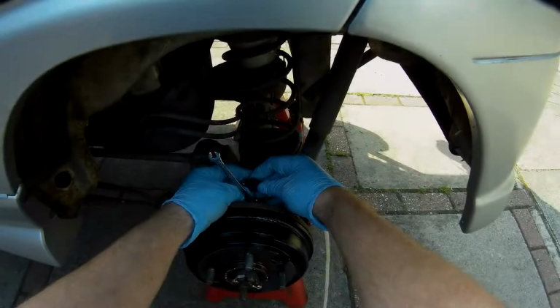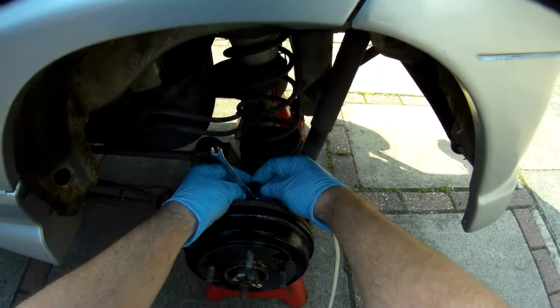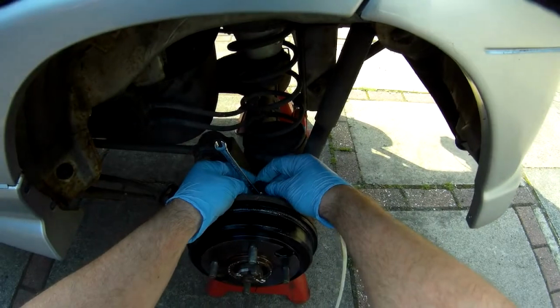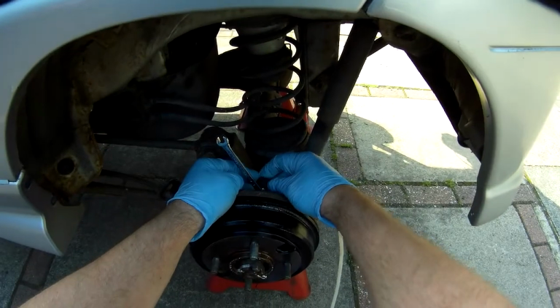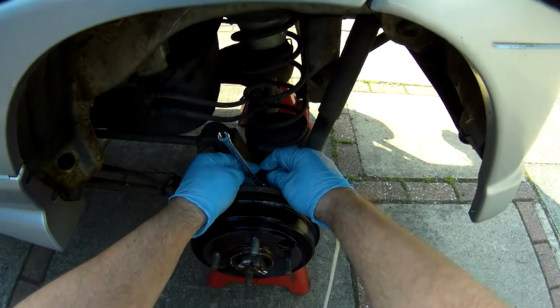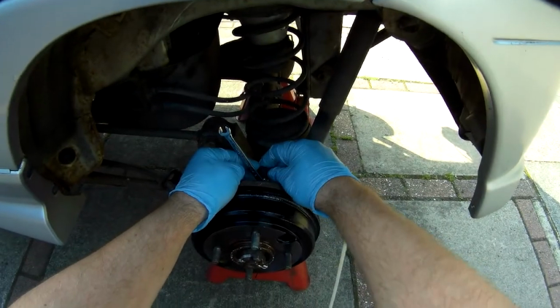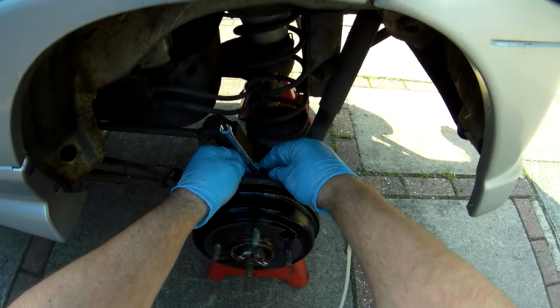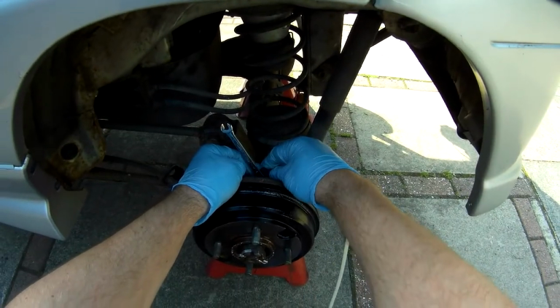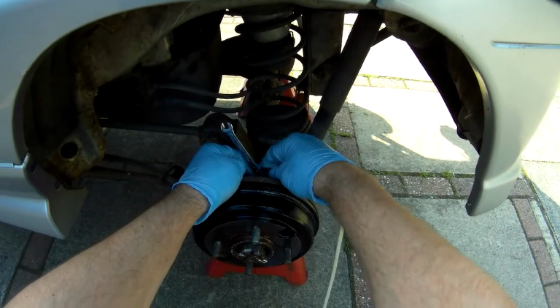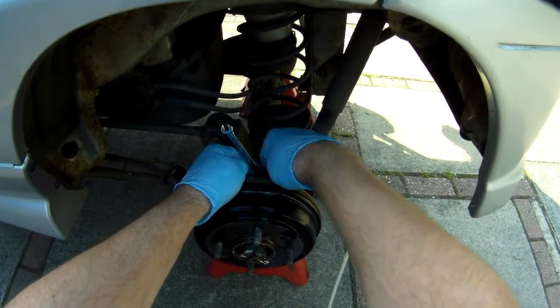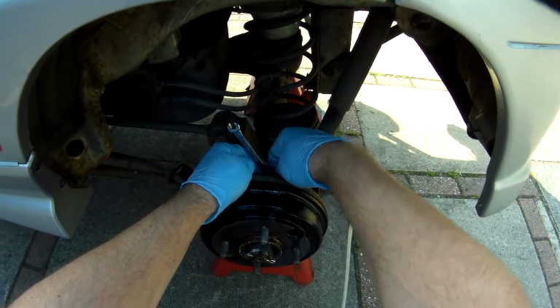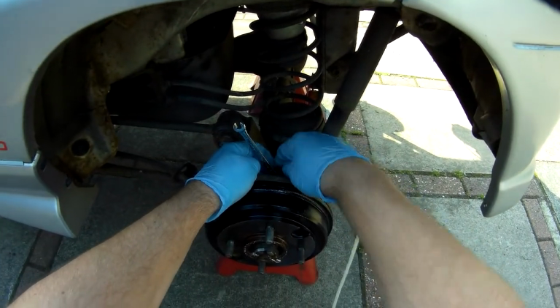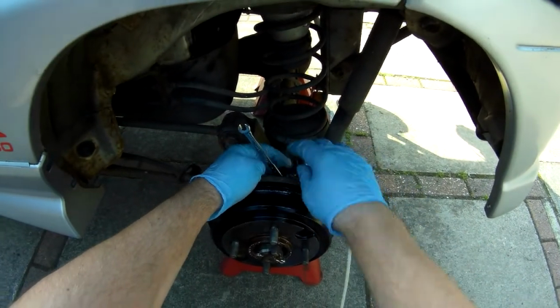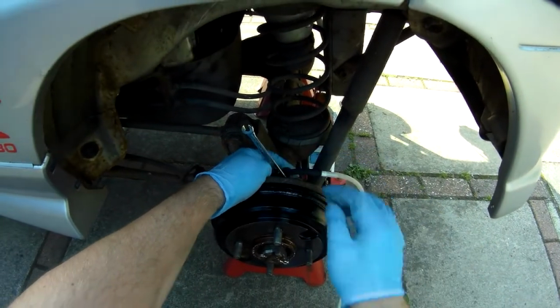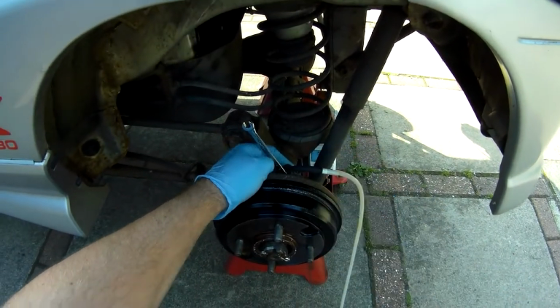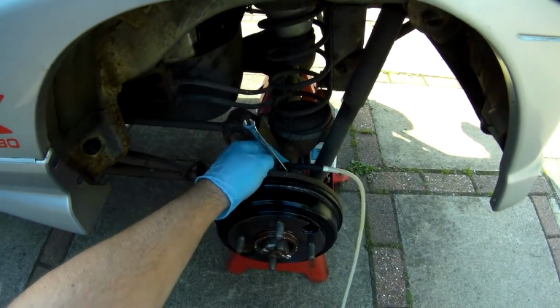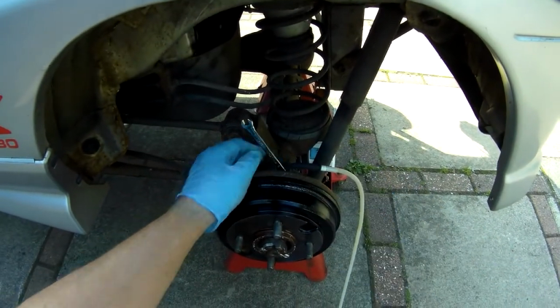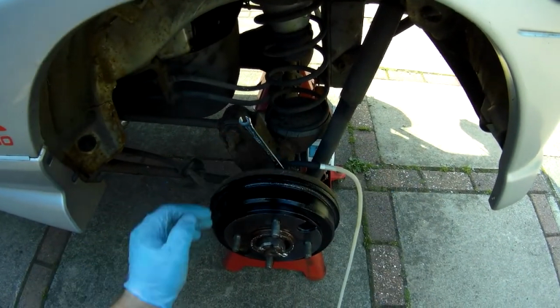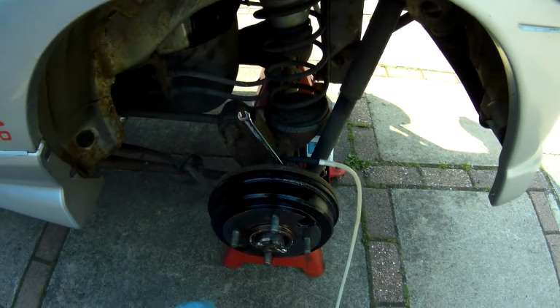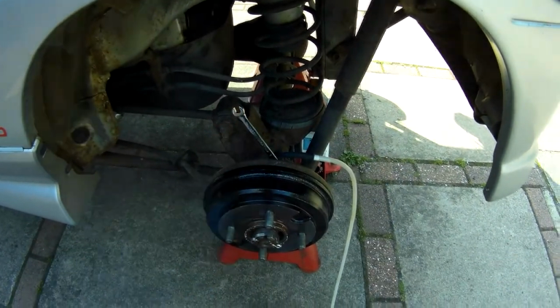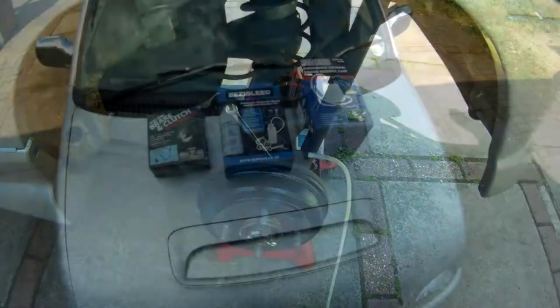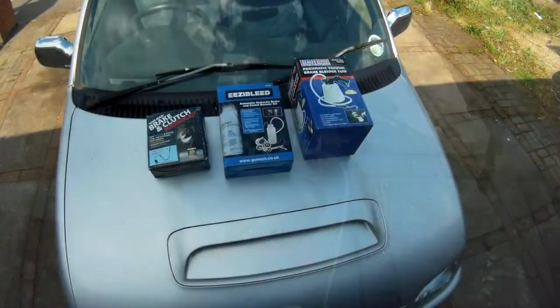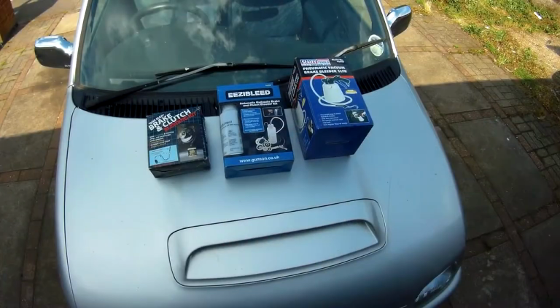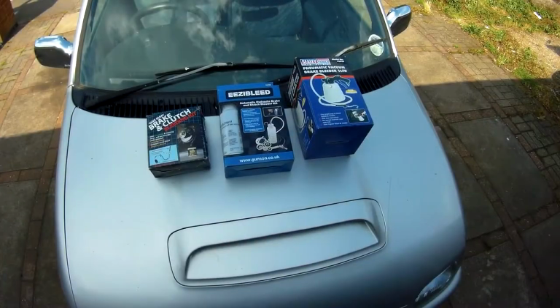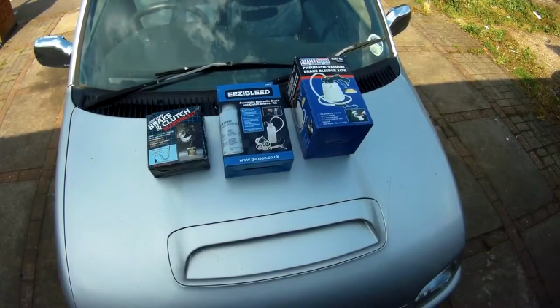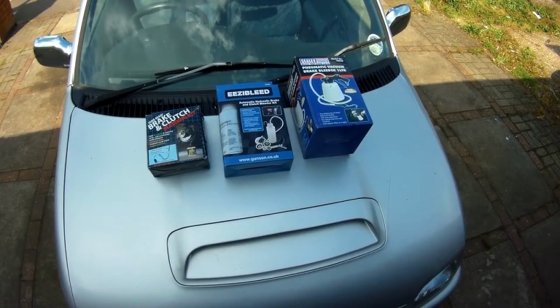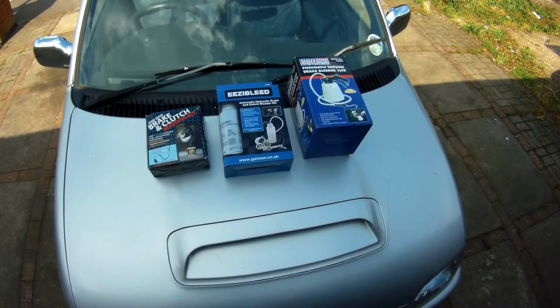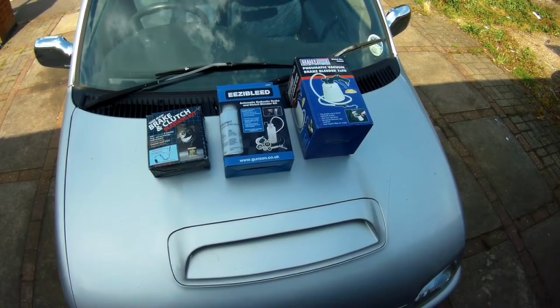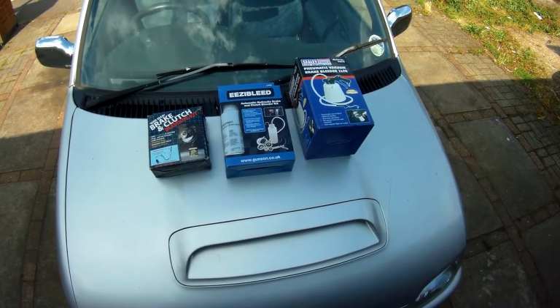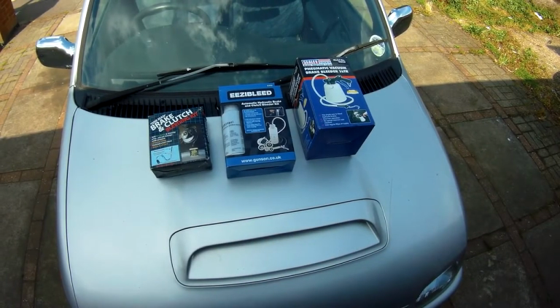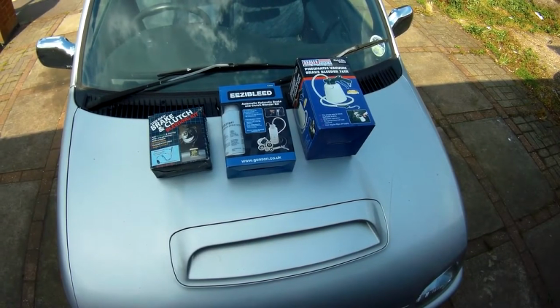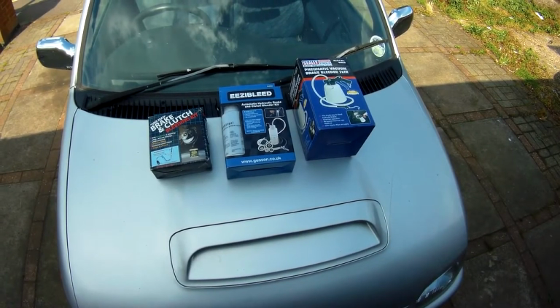Hi everyone. If you want to bleed your brakes on your own, you're going to need a bleeding tool to help you.